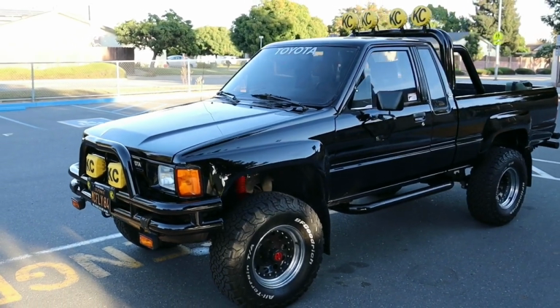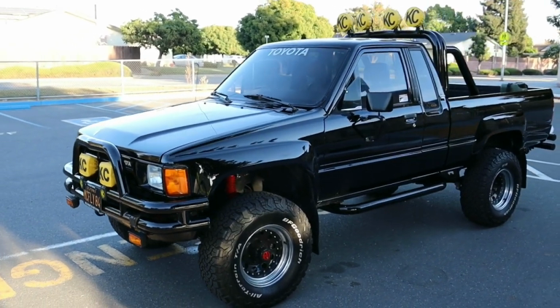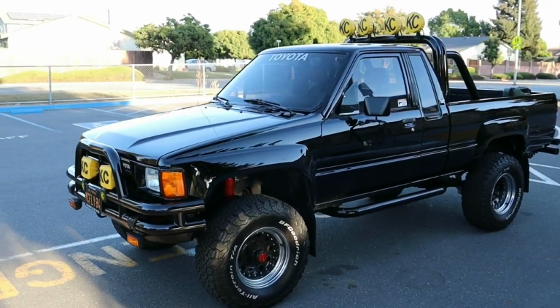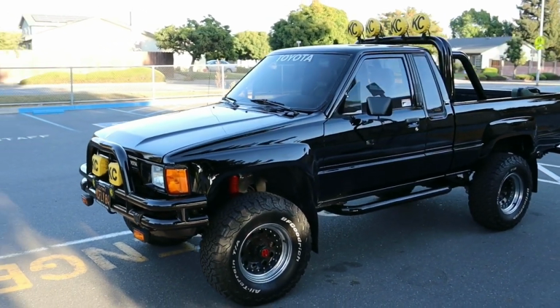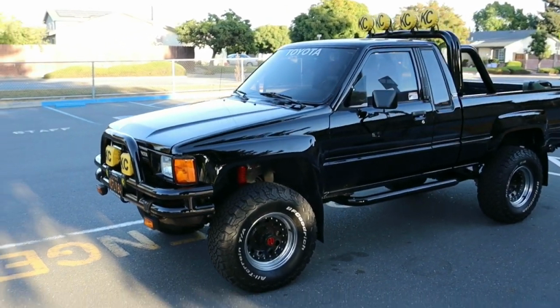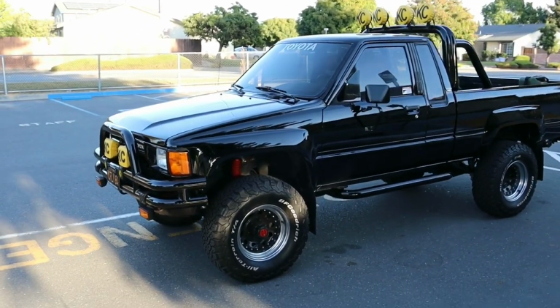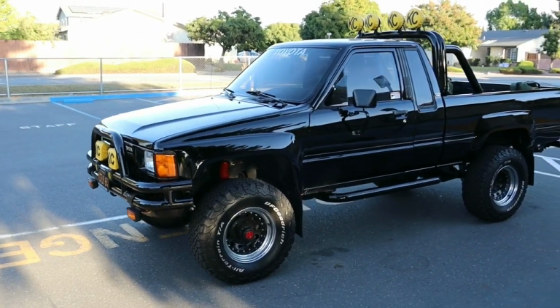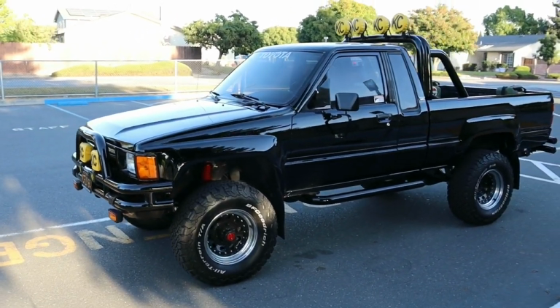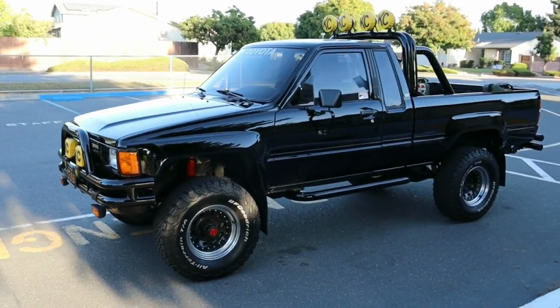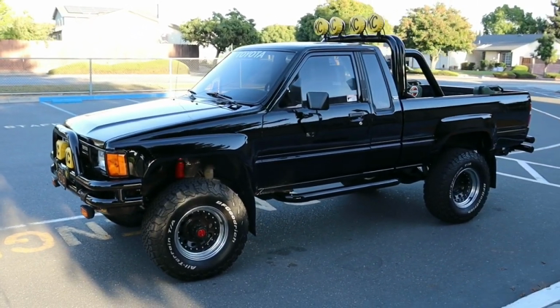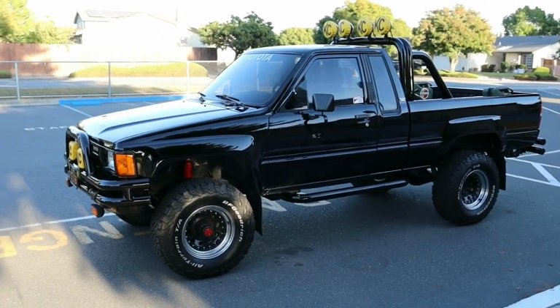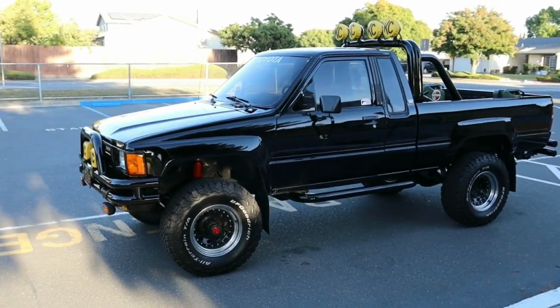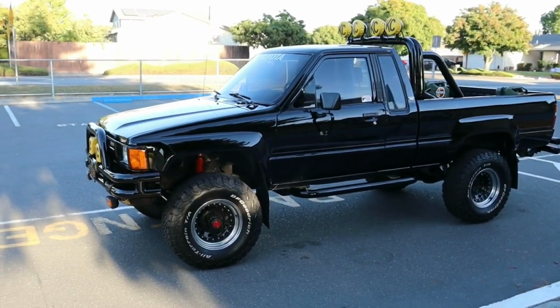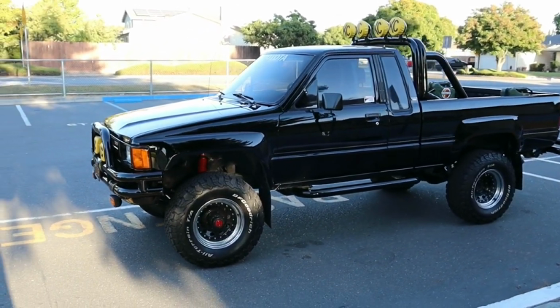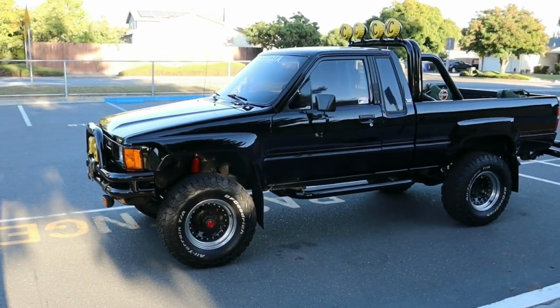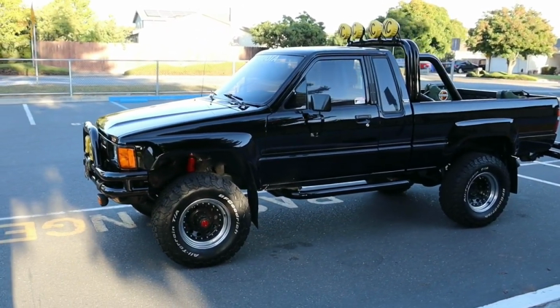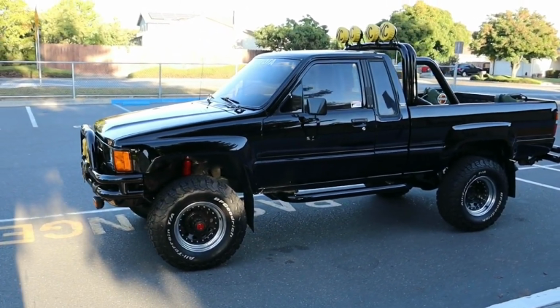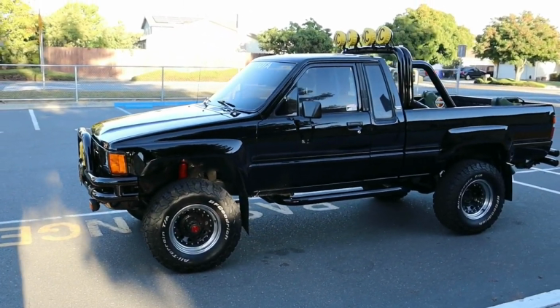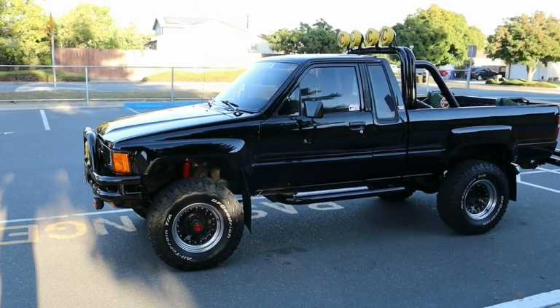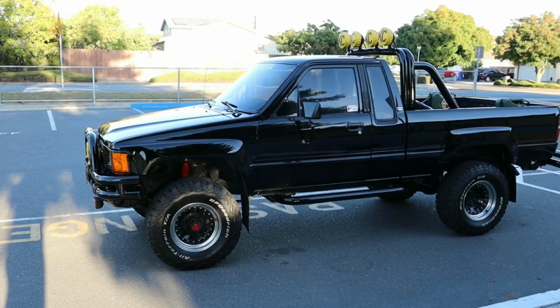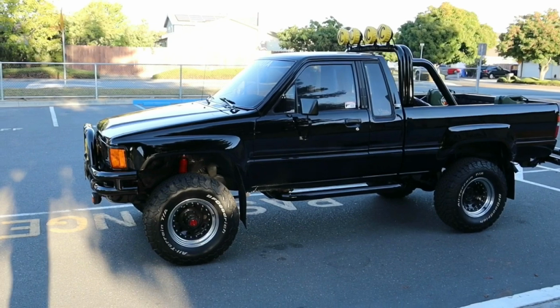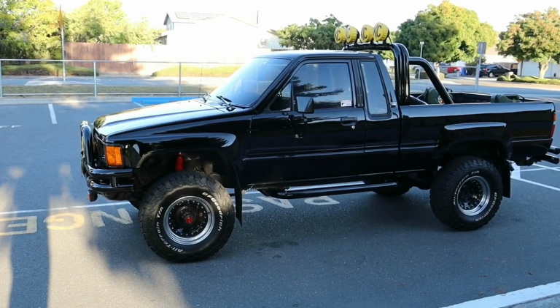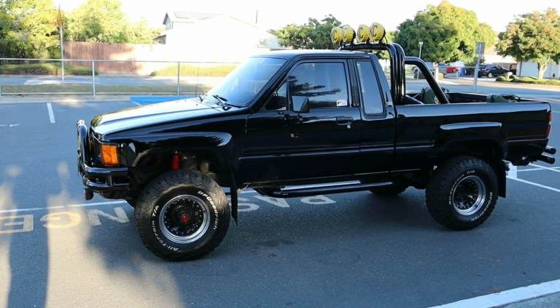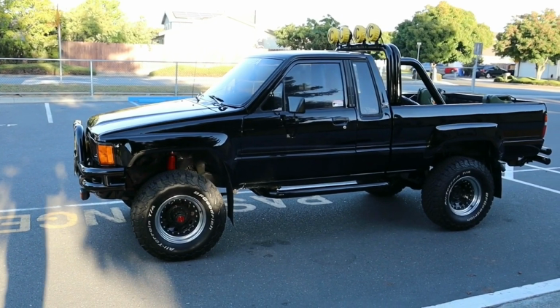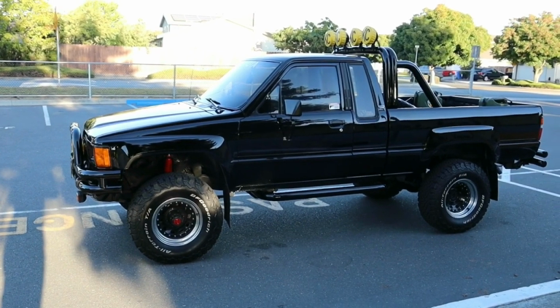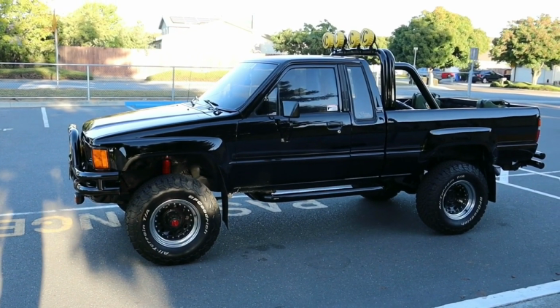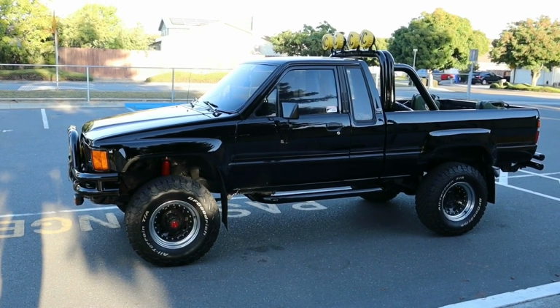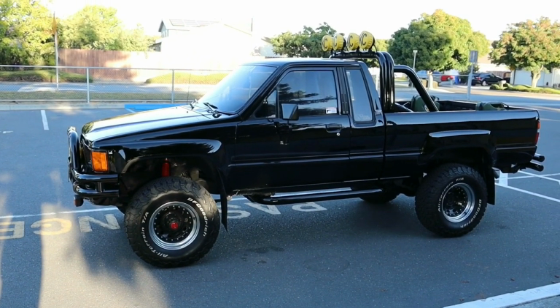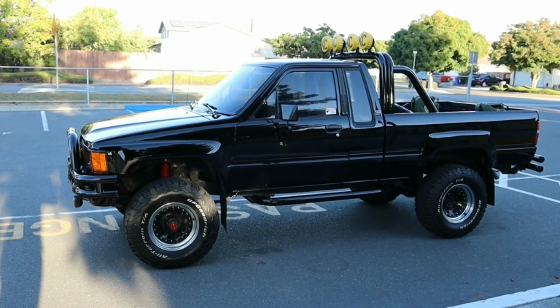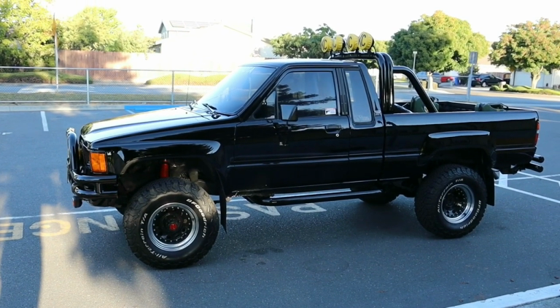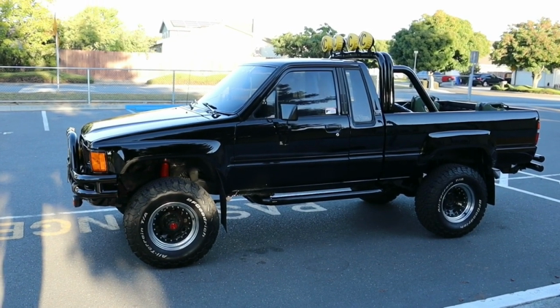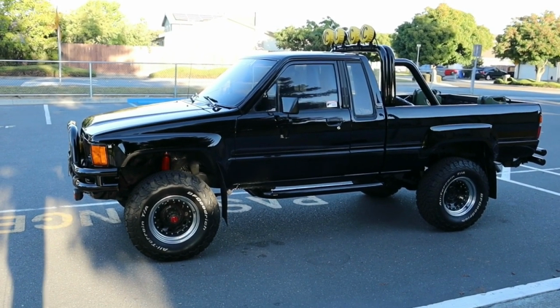So again, this truck did not start off as black. It actually started off as tan, and it is a deluxe model — it's not an SR5.